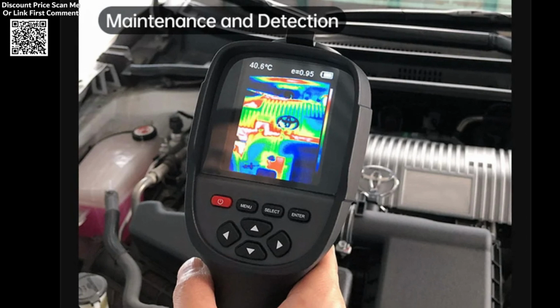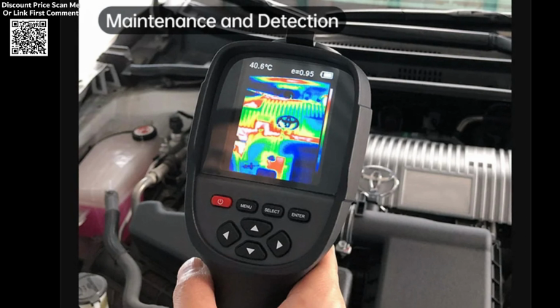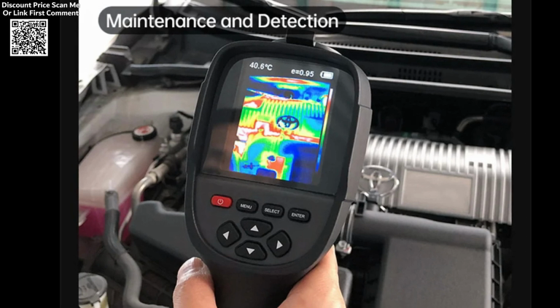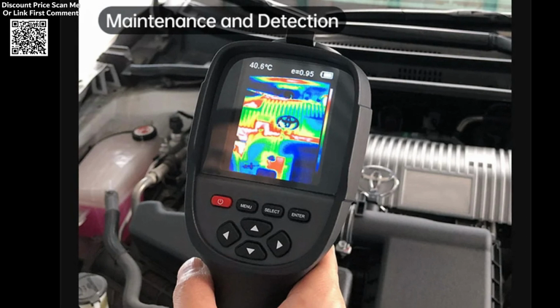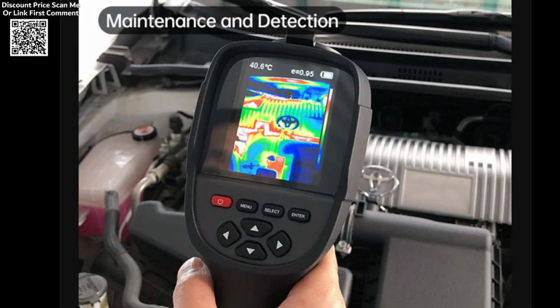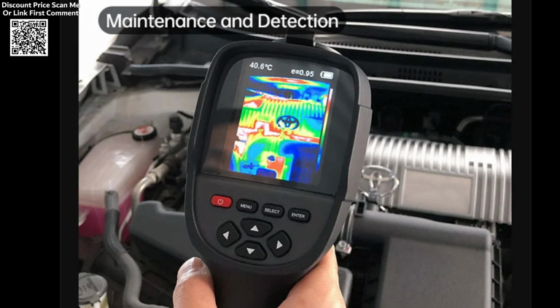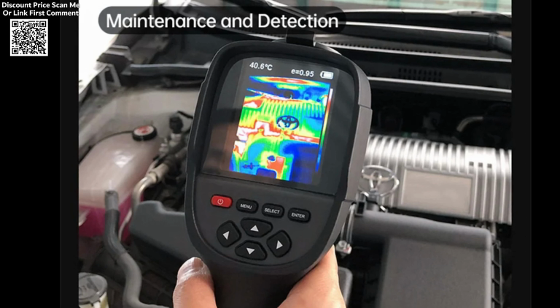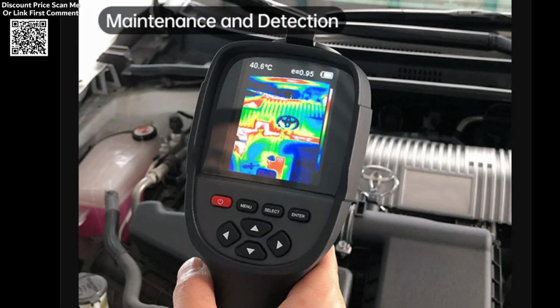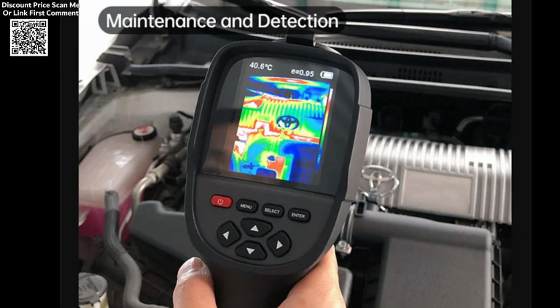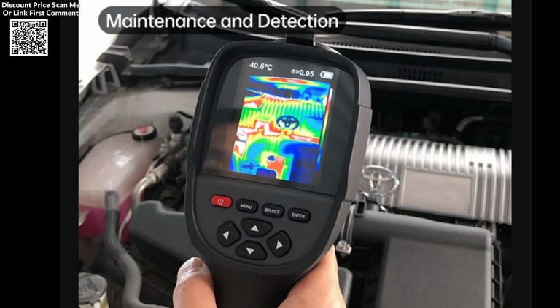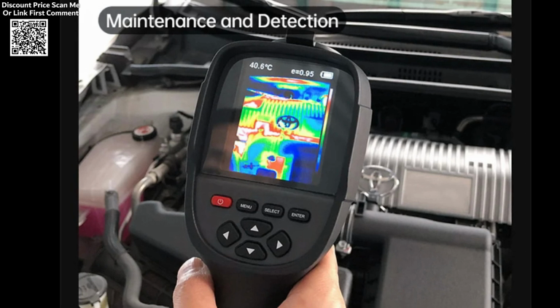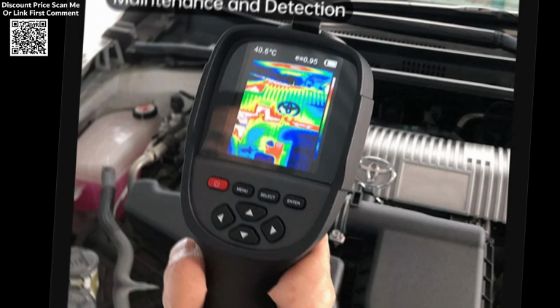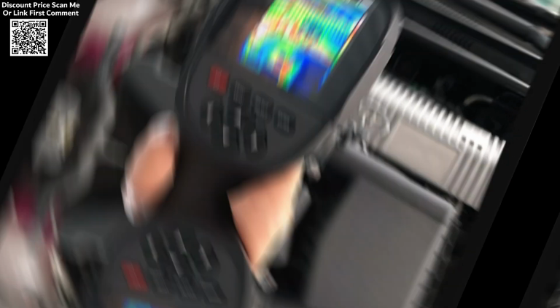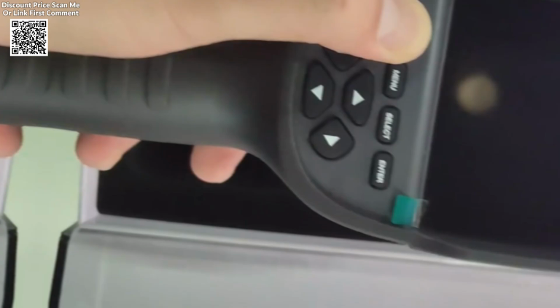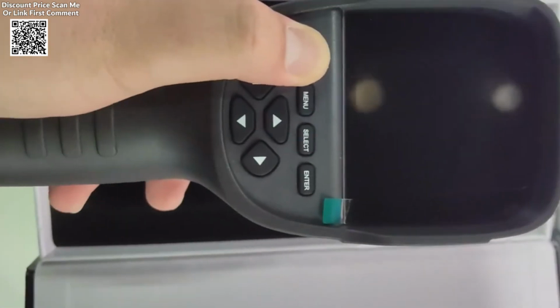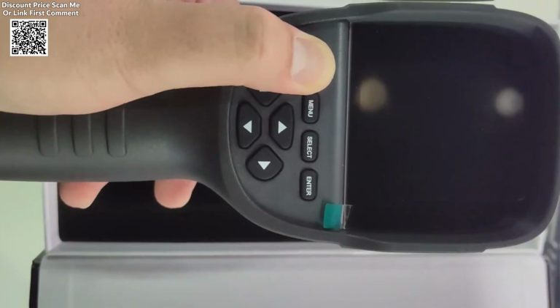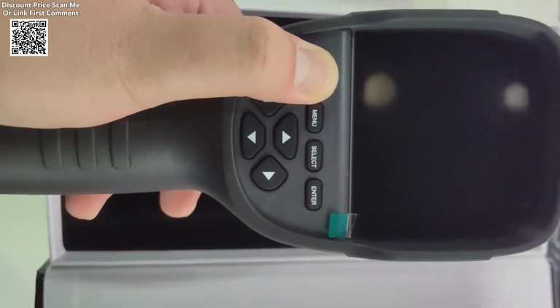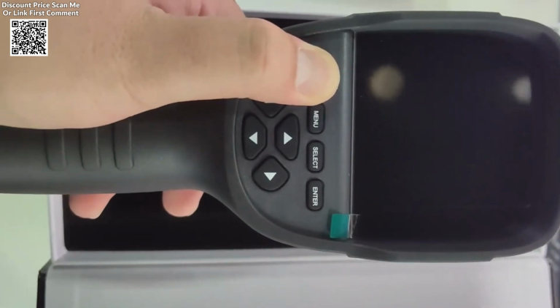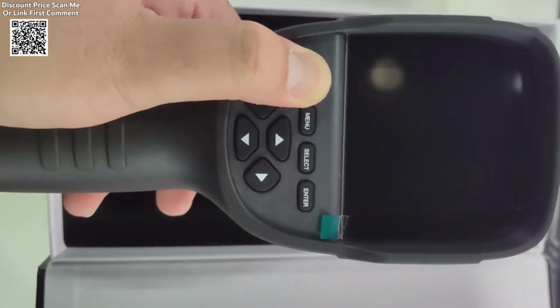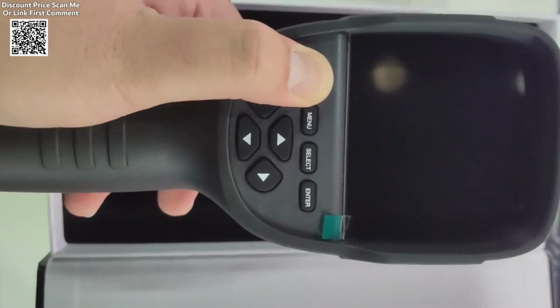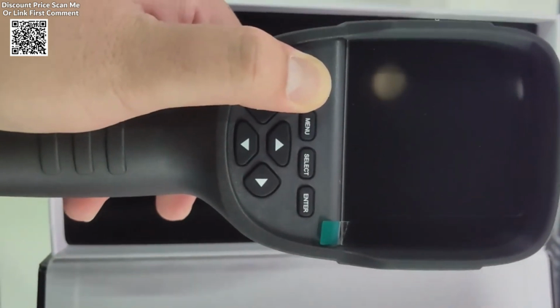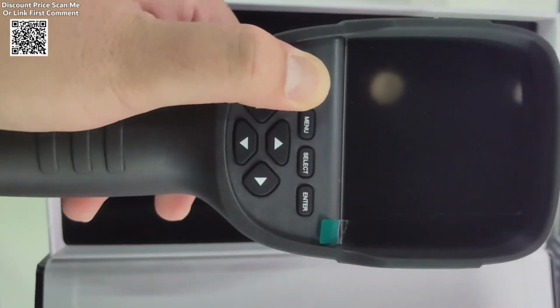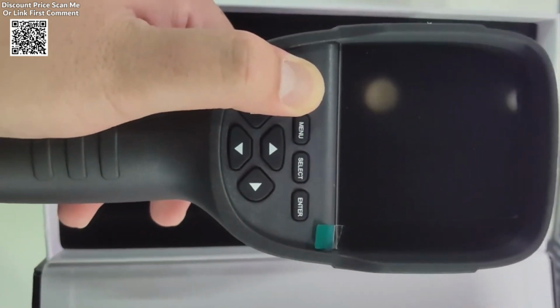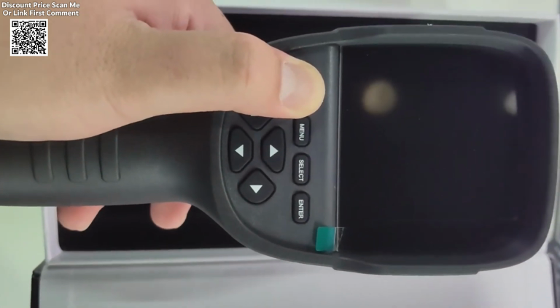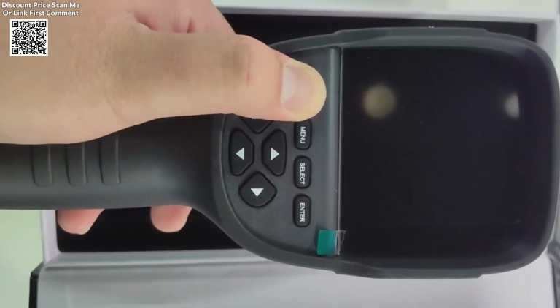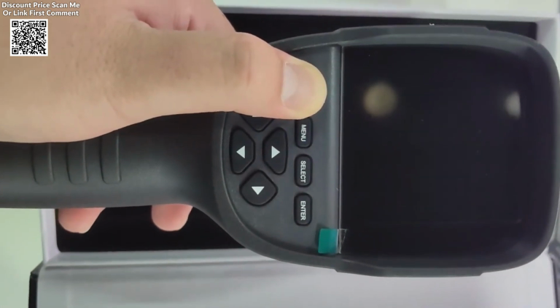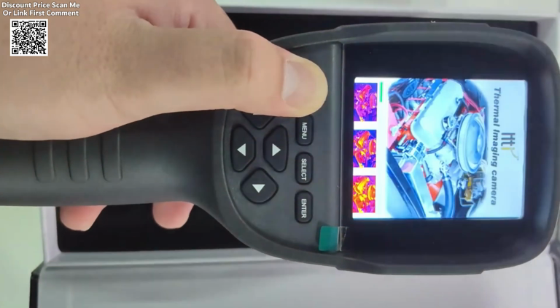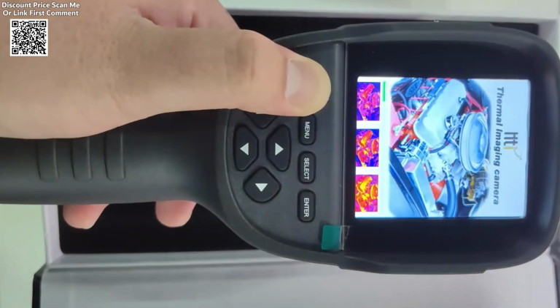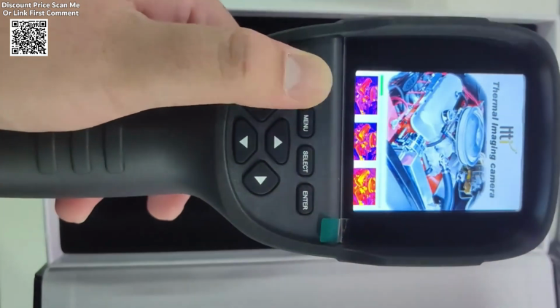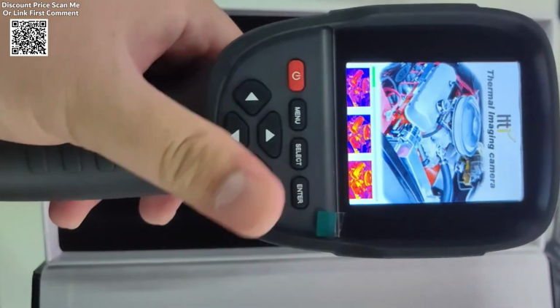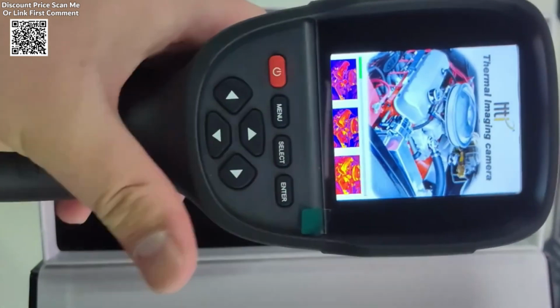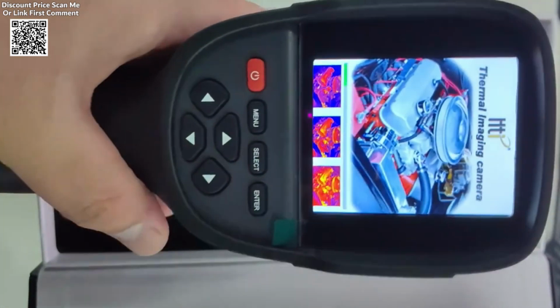The GW-56 is also useful for thick inspections, electrical system troubleshooting, and automotive diagnostics.